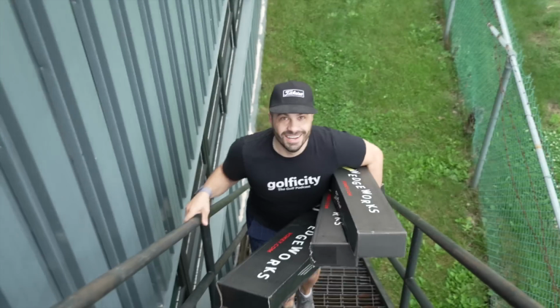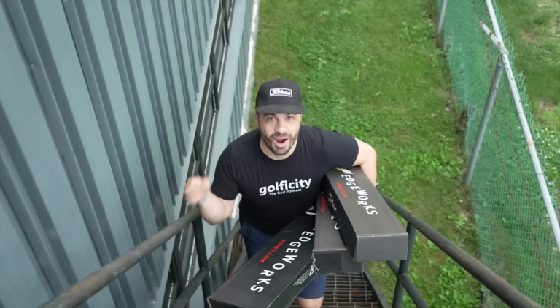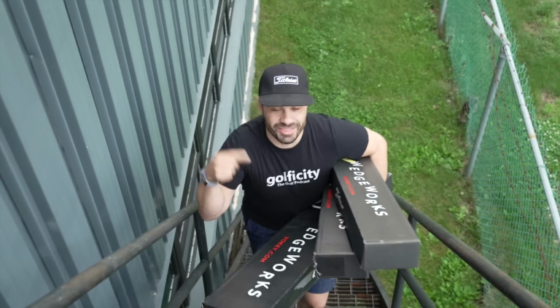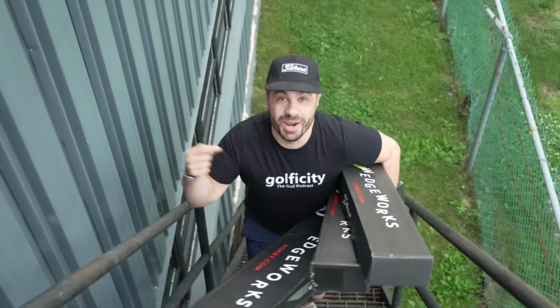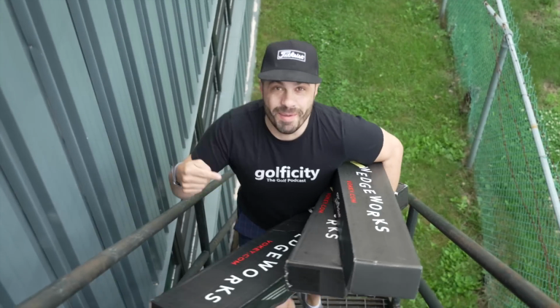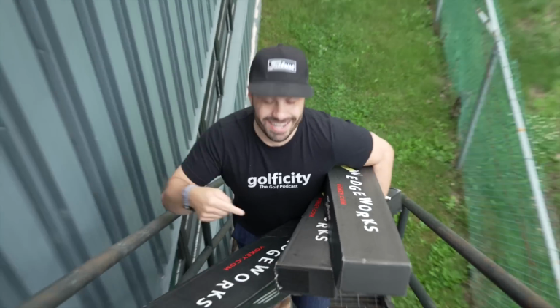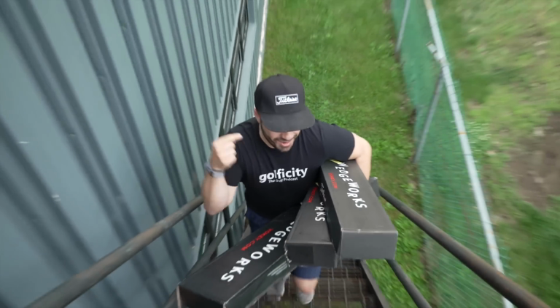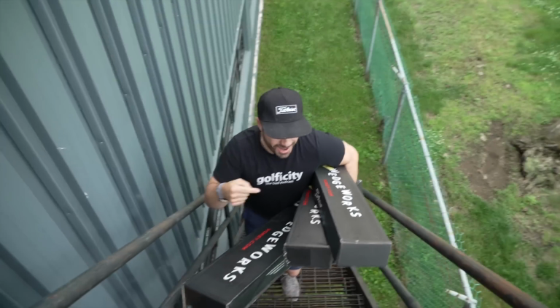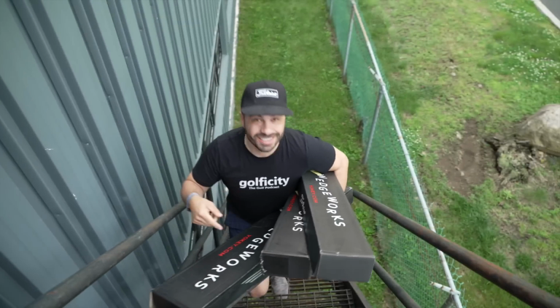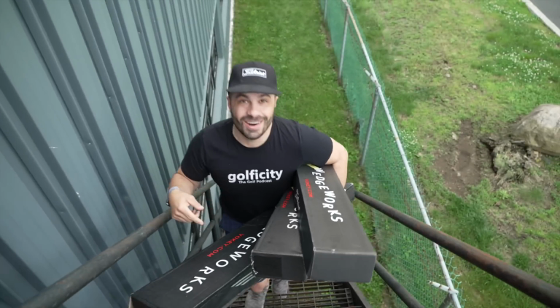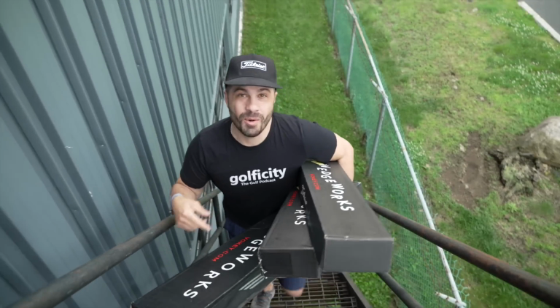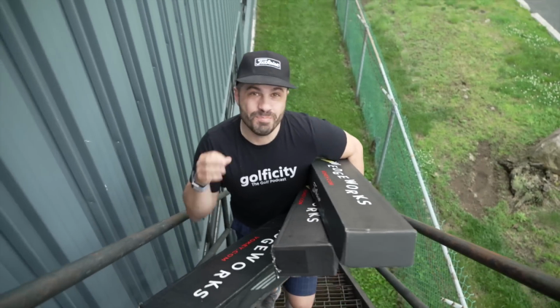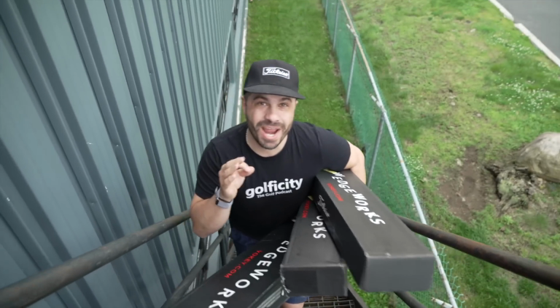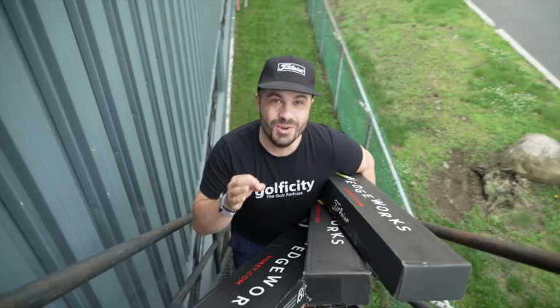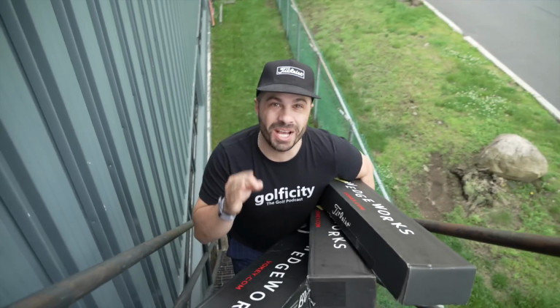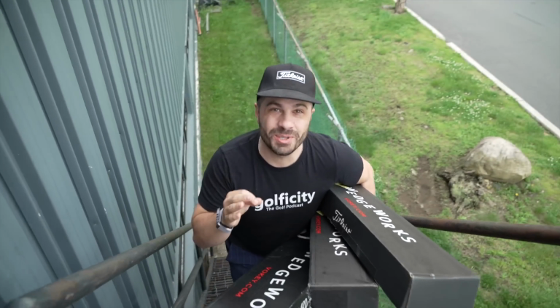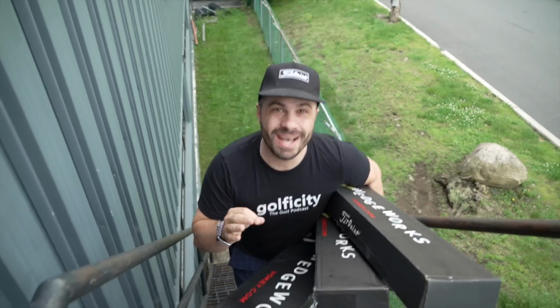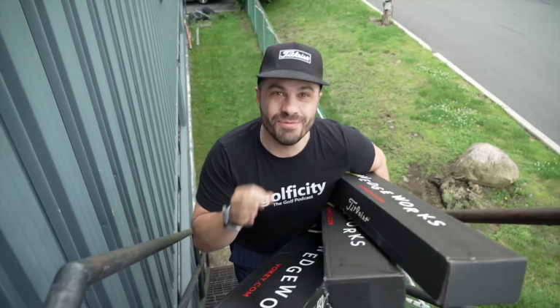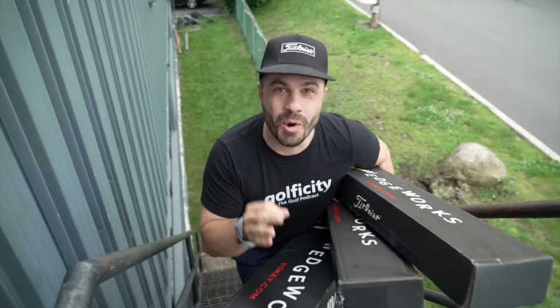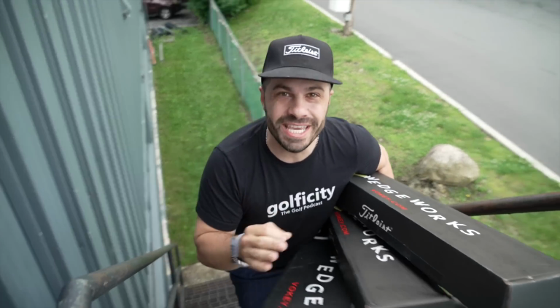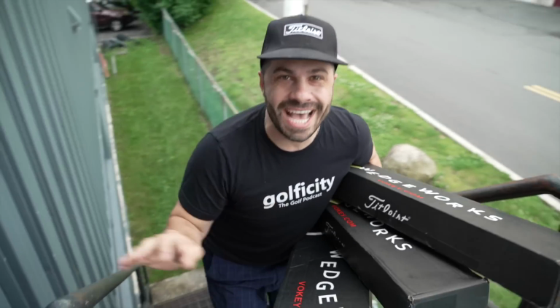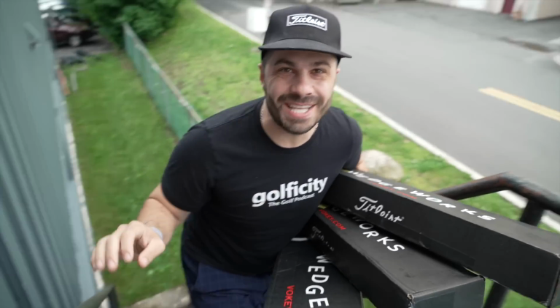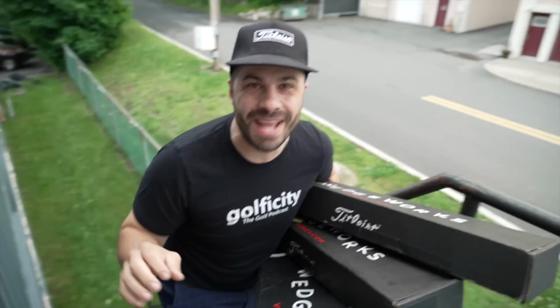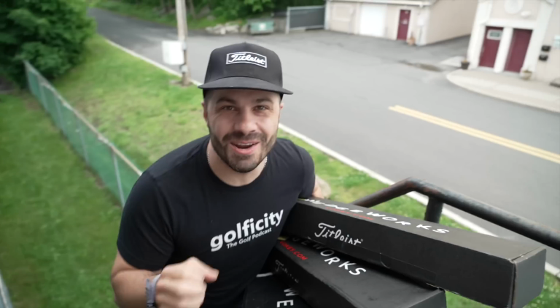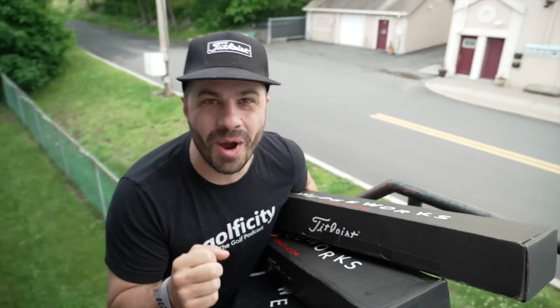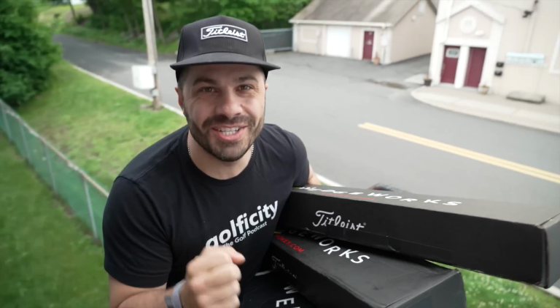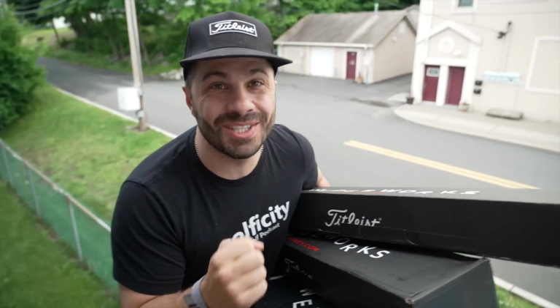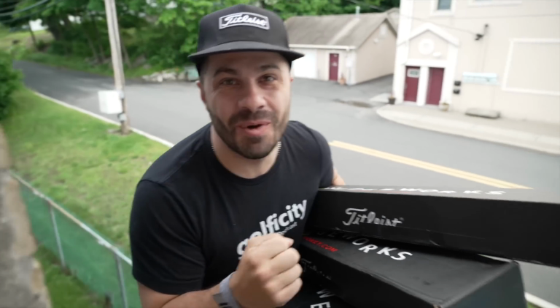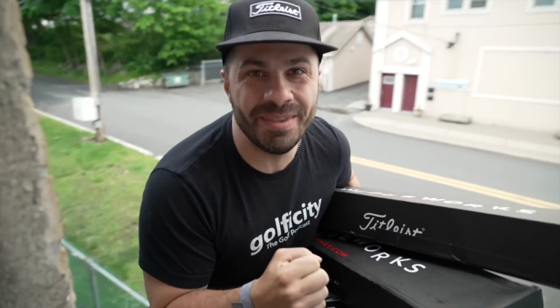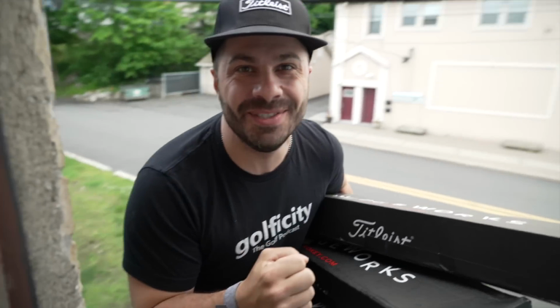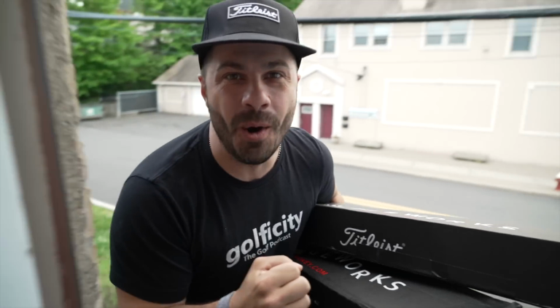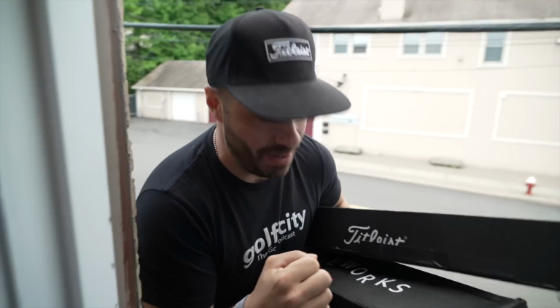All right, they're here, man. They're here. Our brand new customized Vokey SM9 wedges. Let's rip these open.